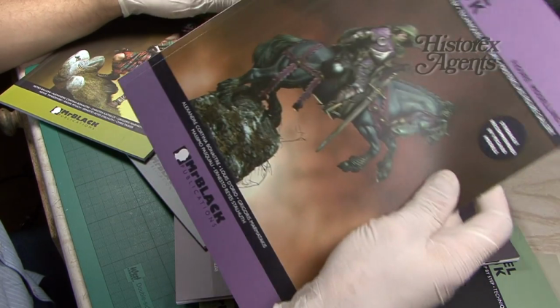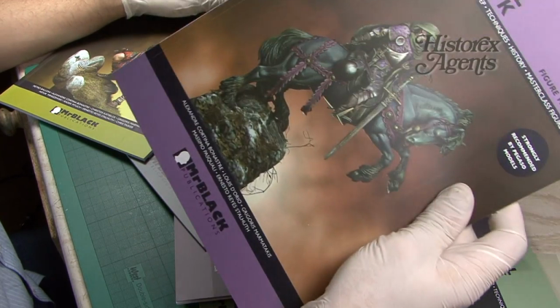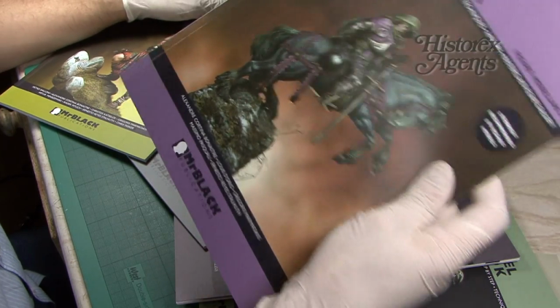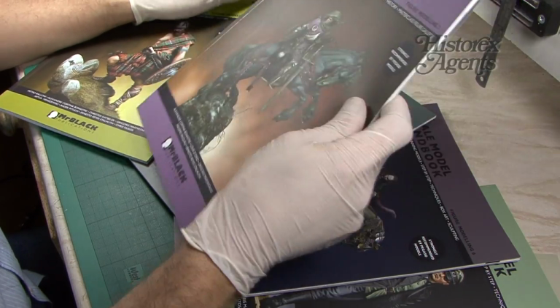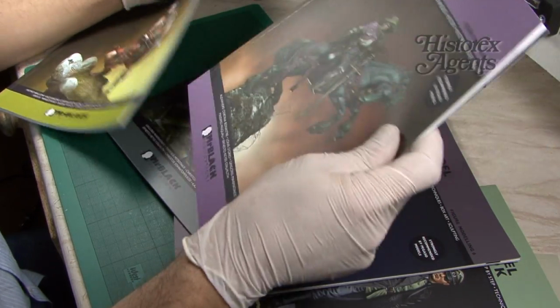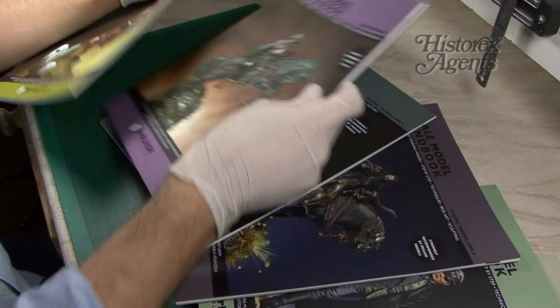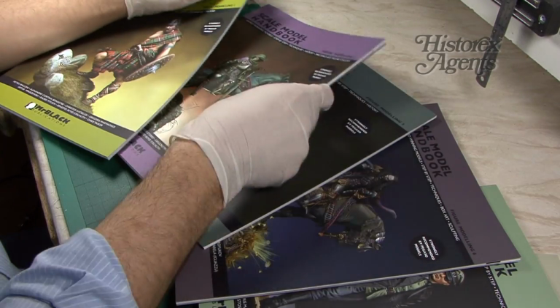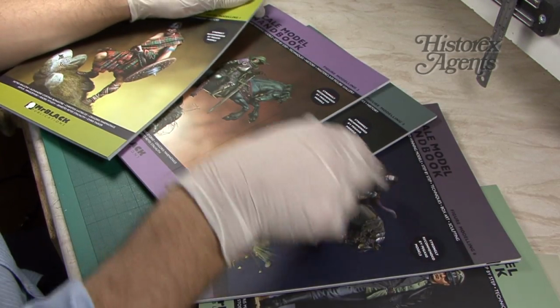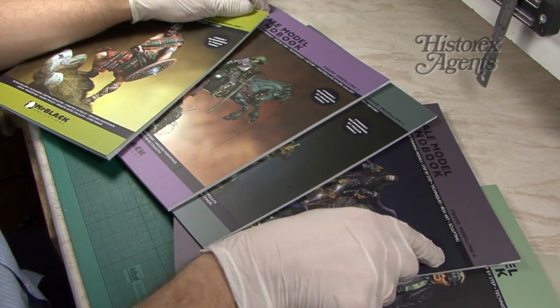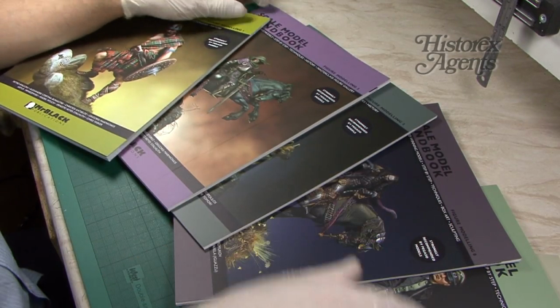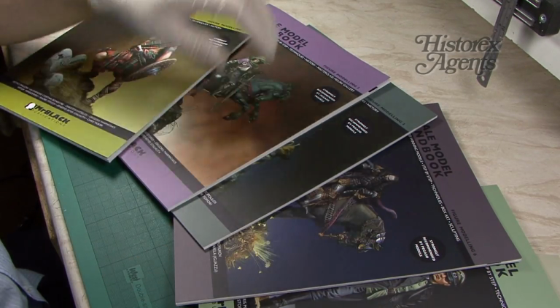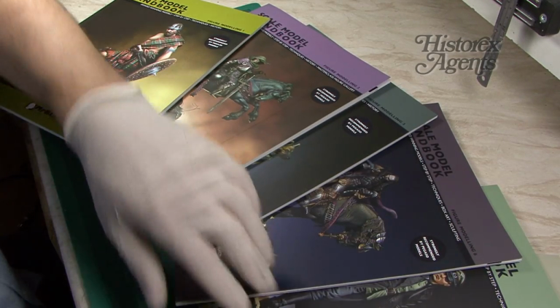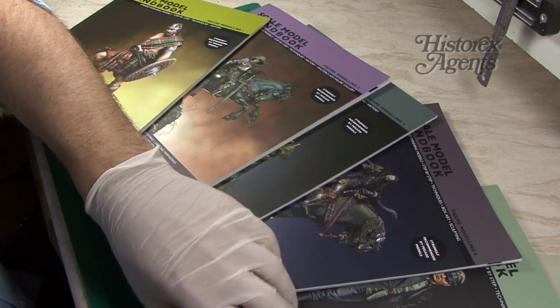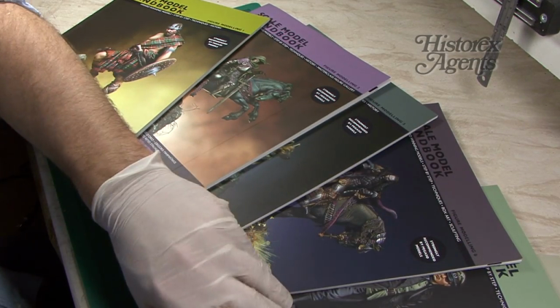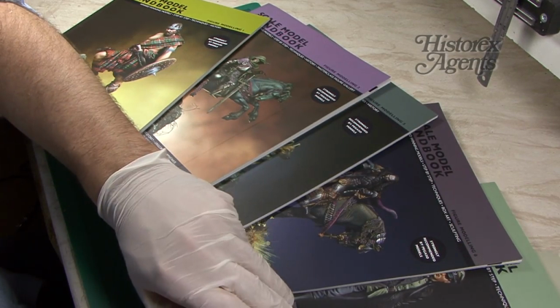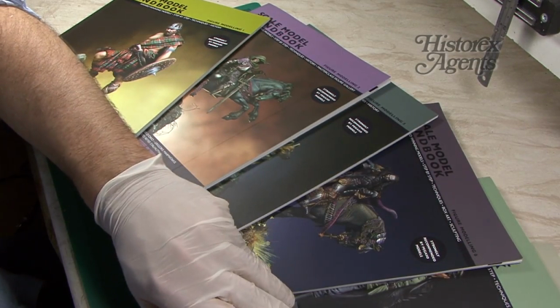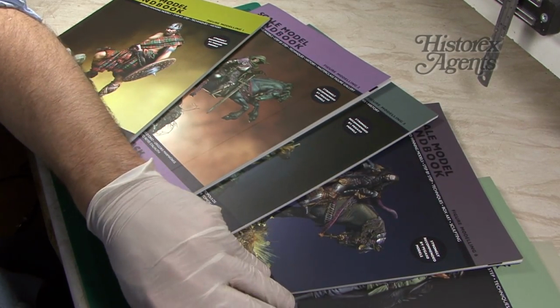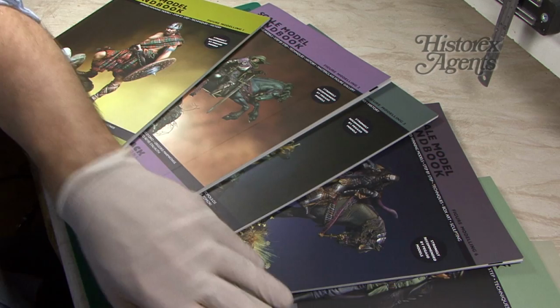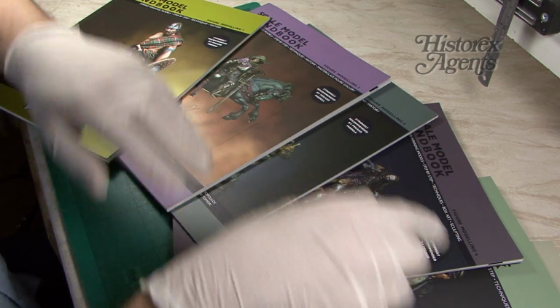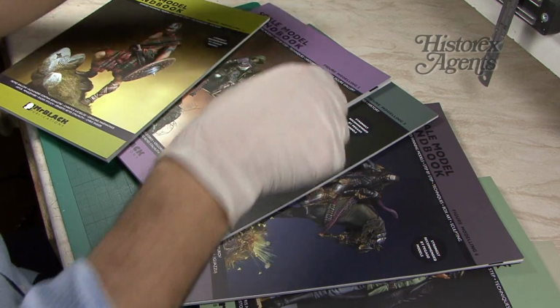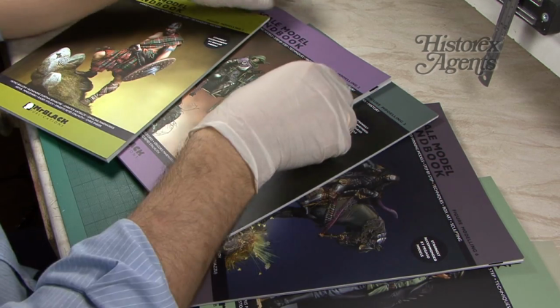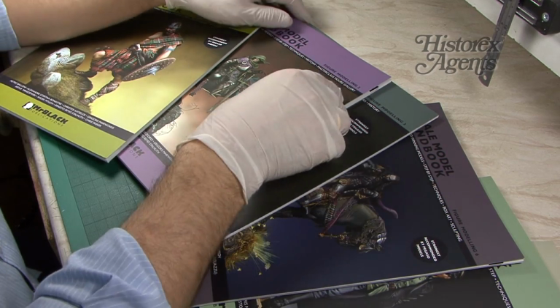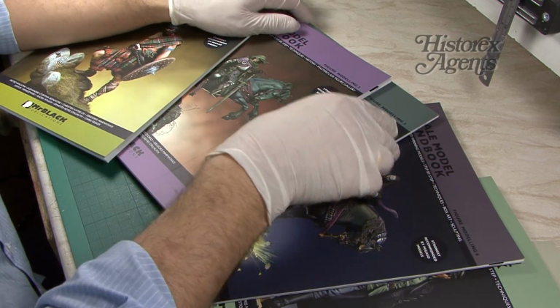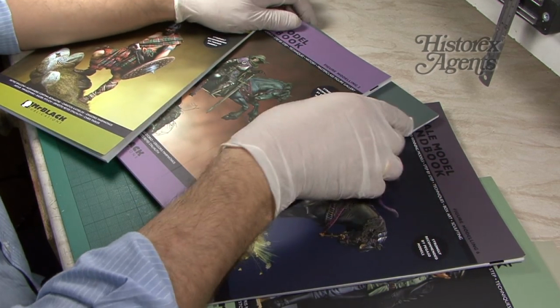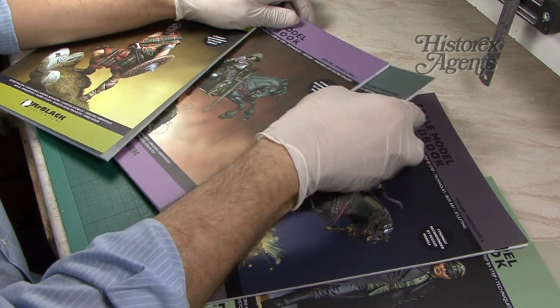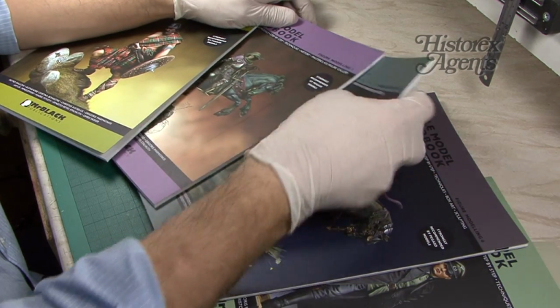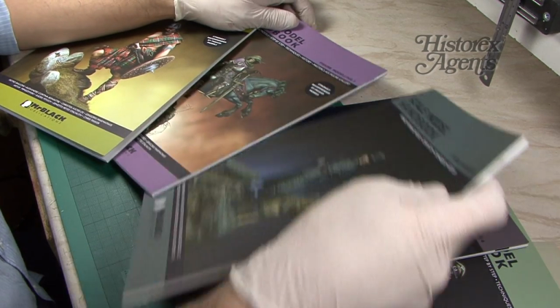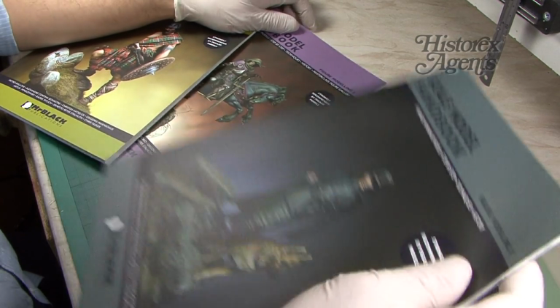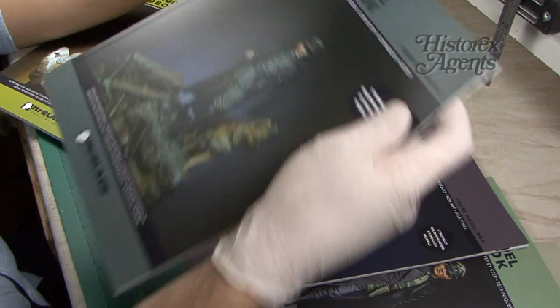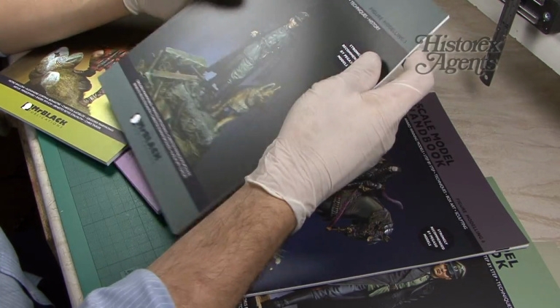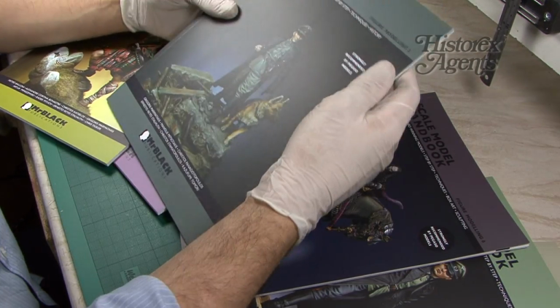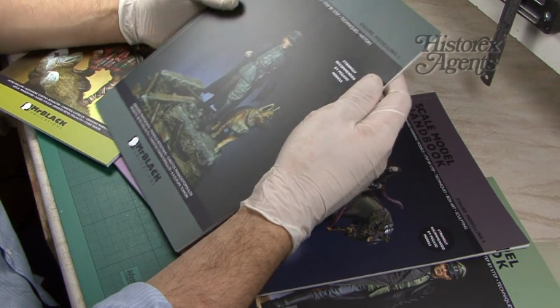We've got volumes one, two, three, six, seven, nine, and thirteen. That should give you a good idea of the content.